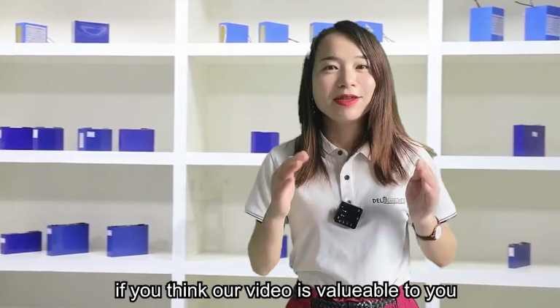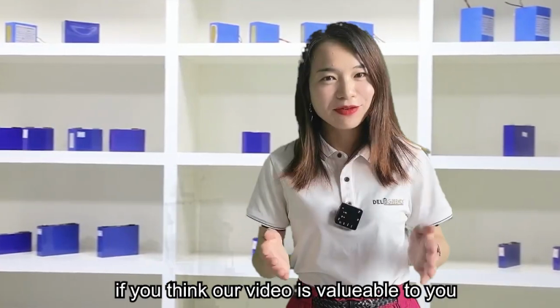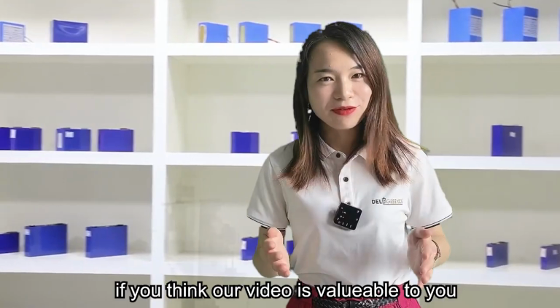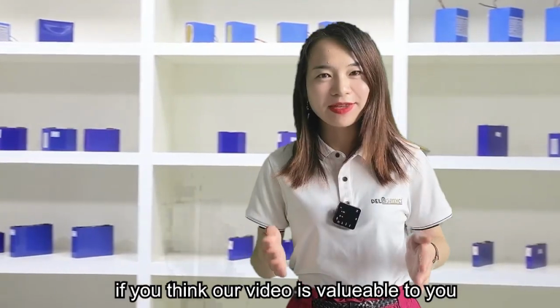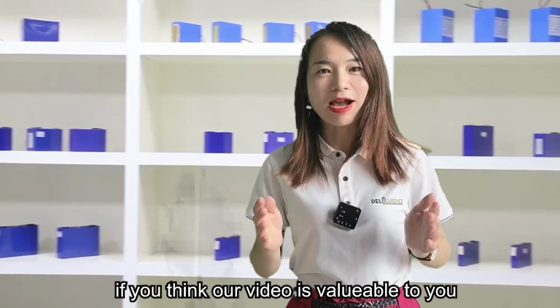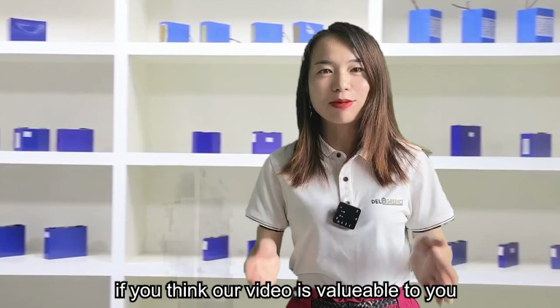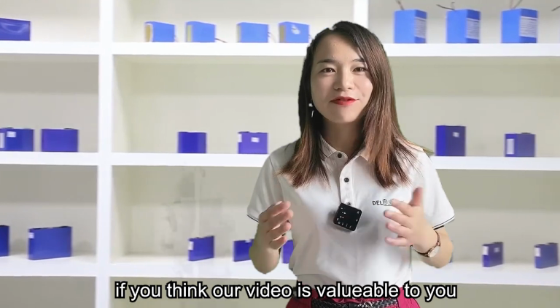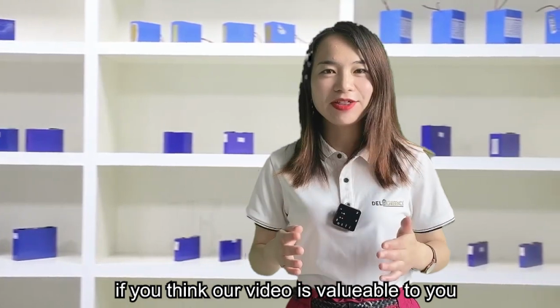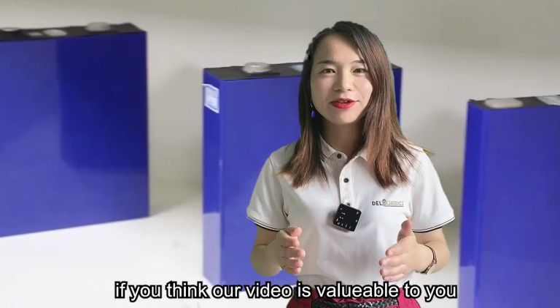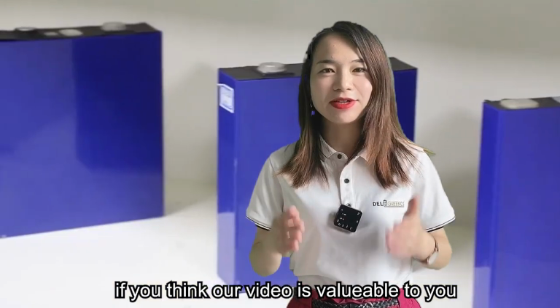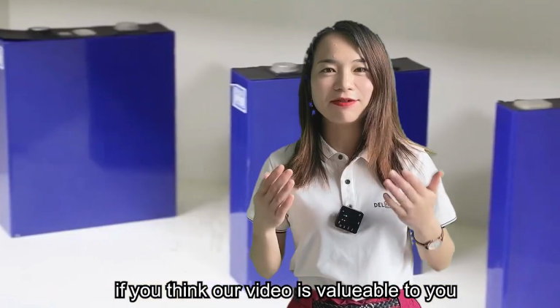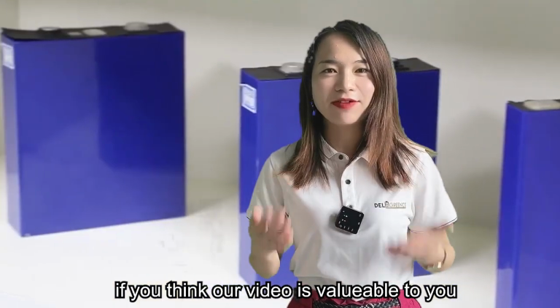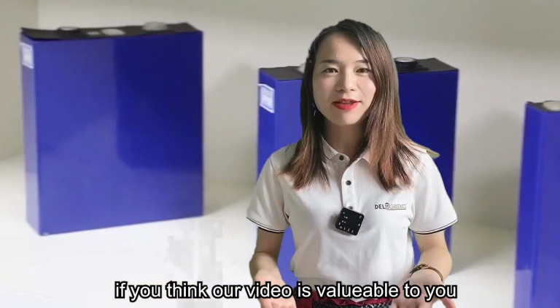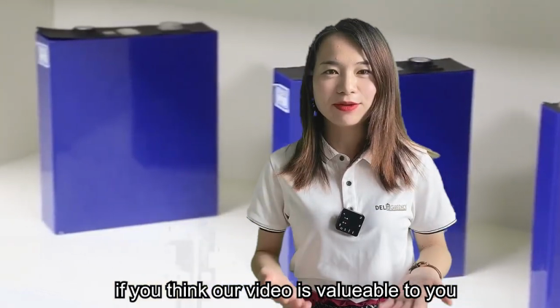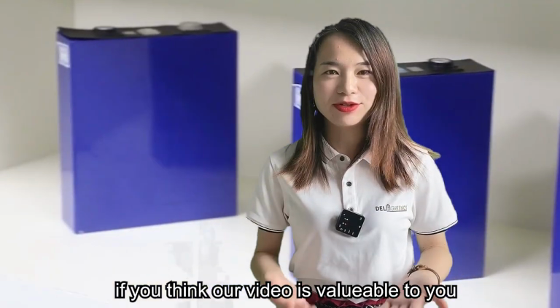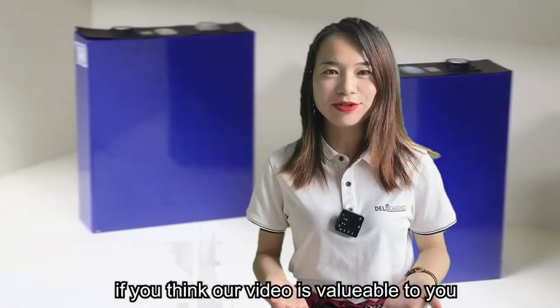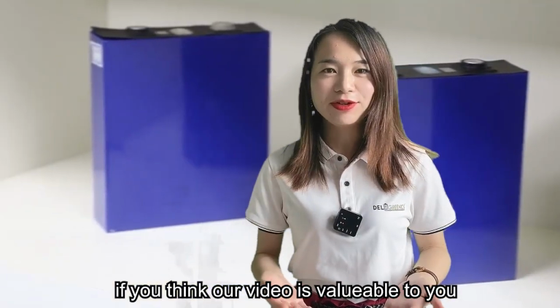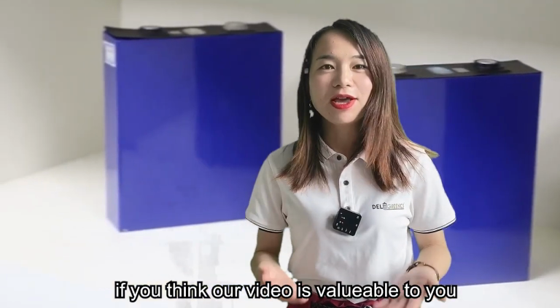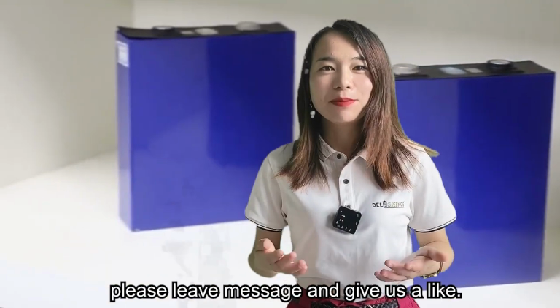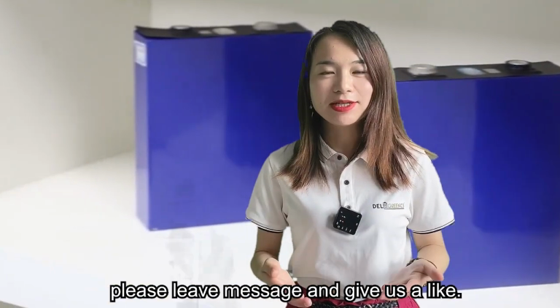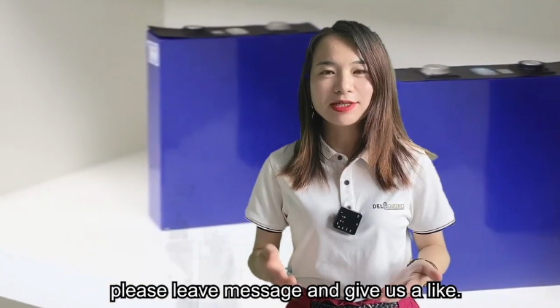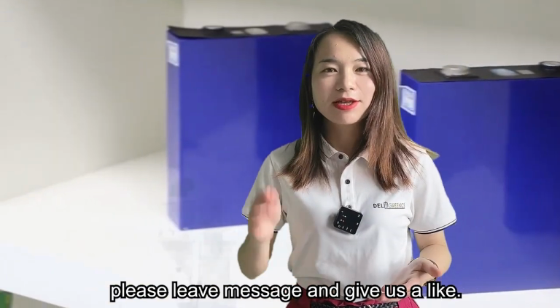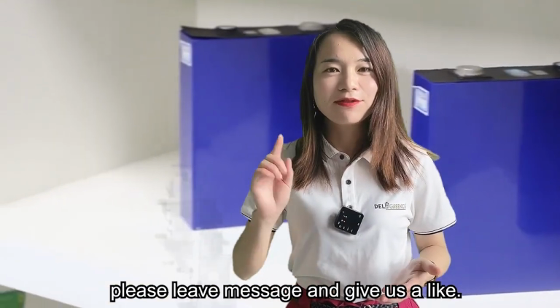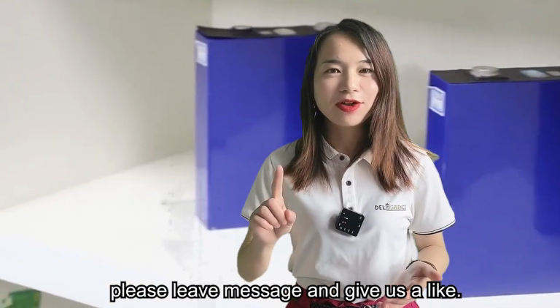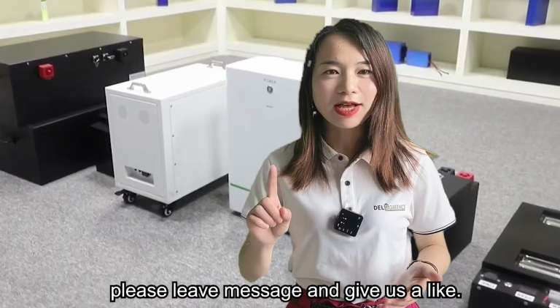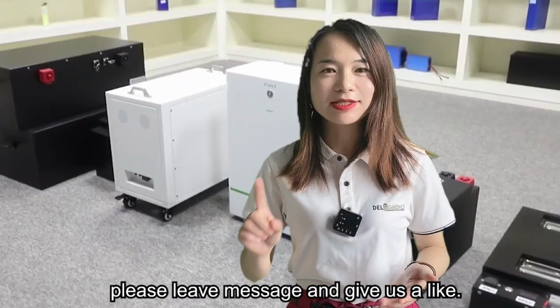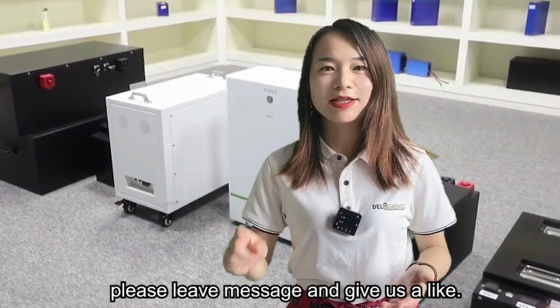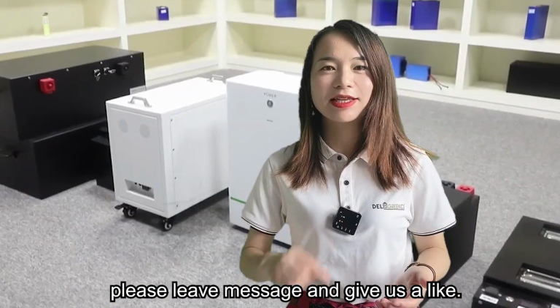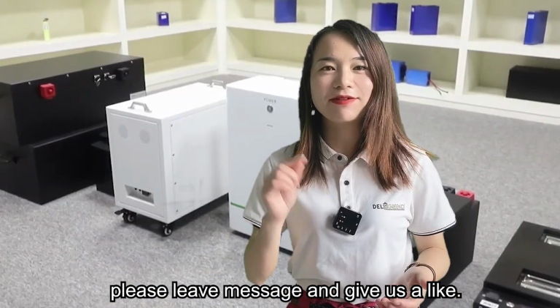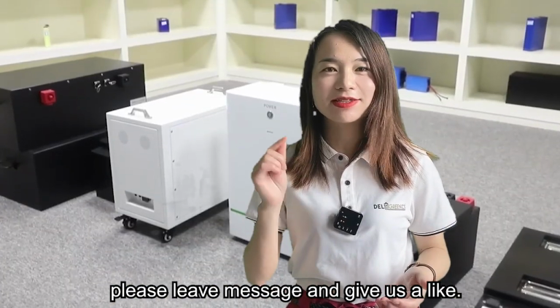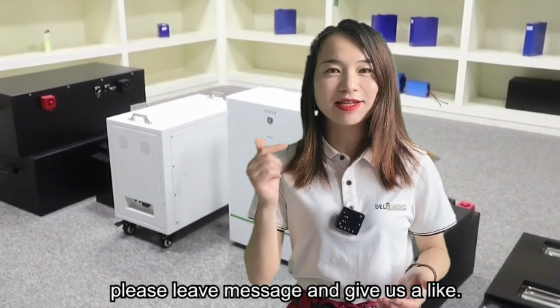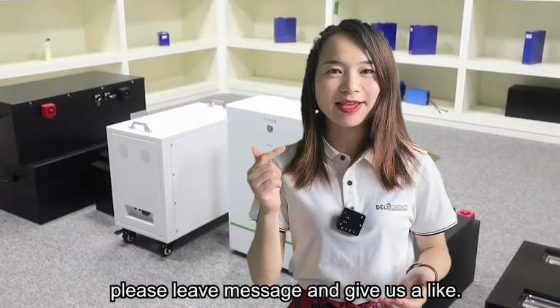If you think our video is helpful to you, please follow us and give us a like.